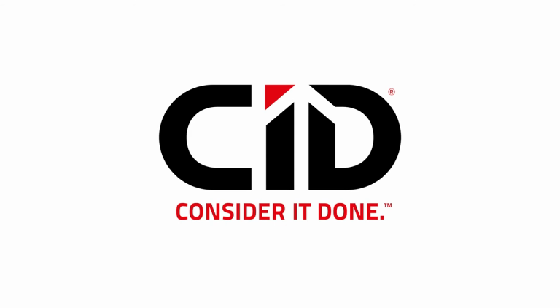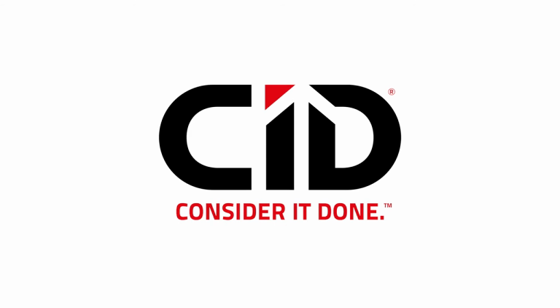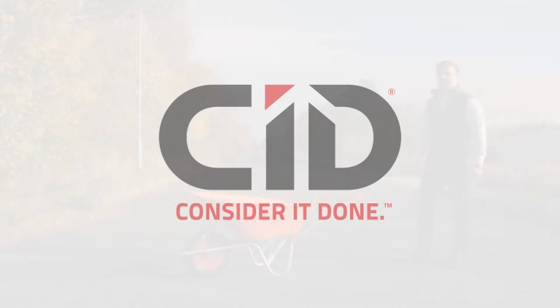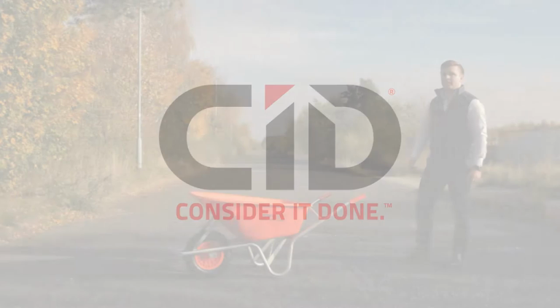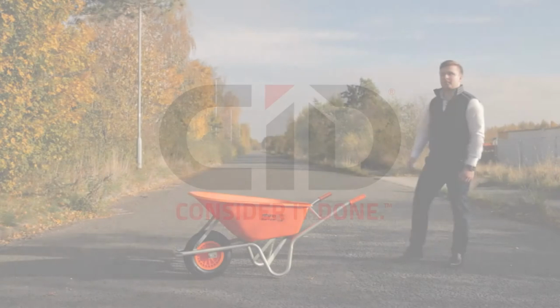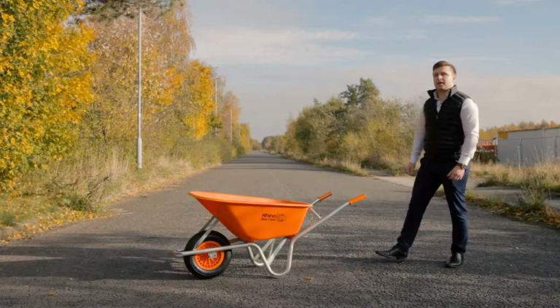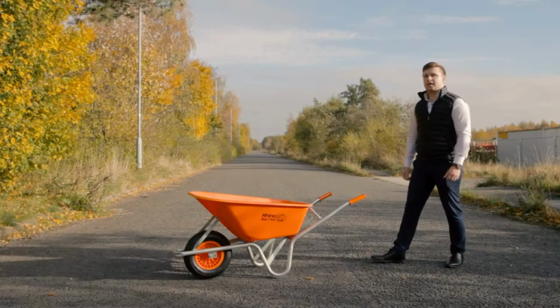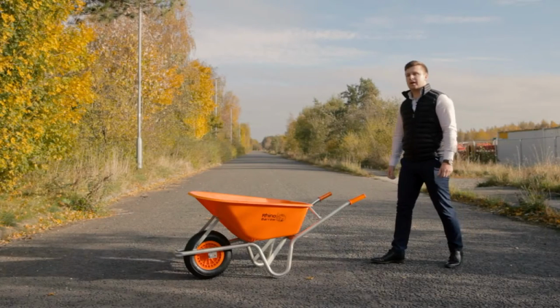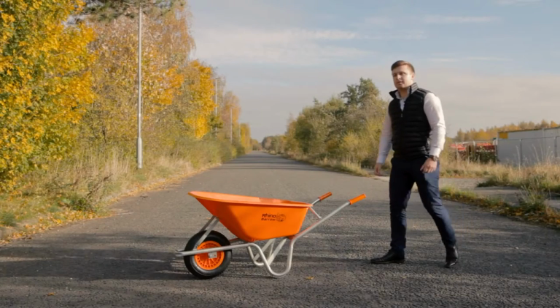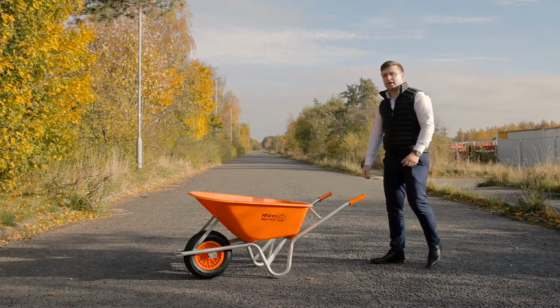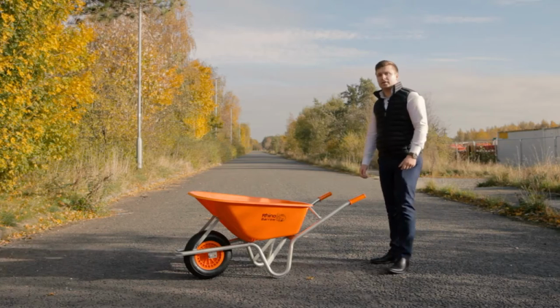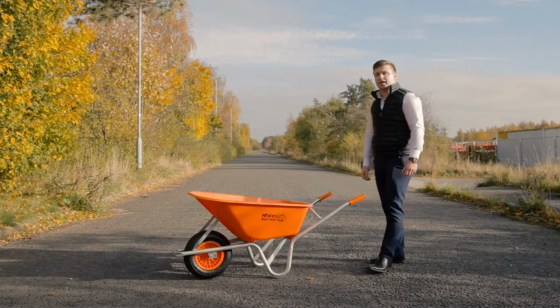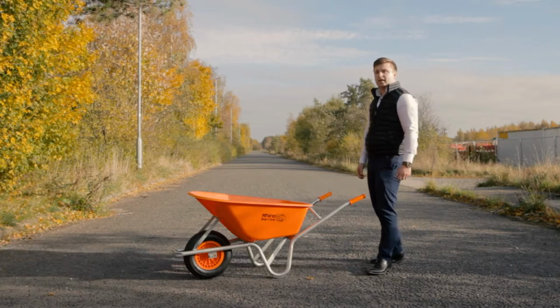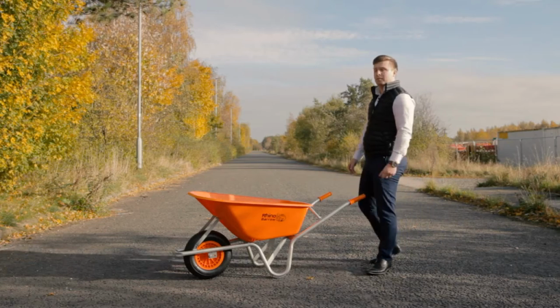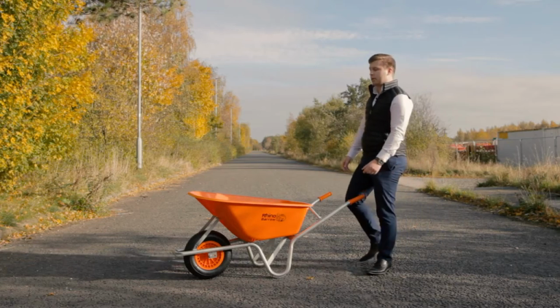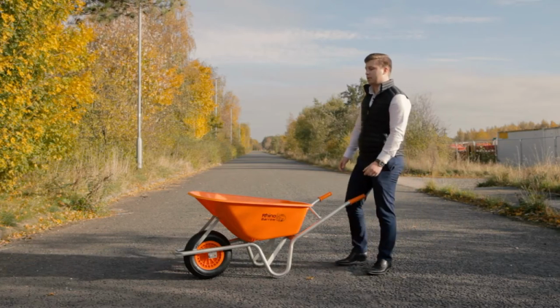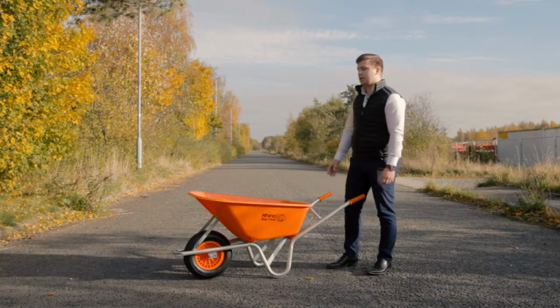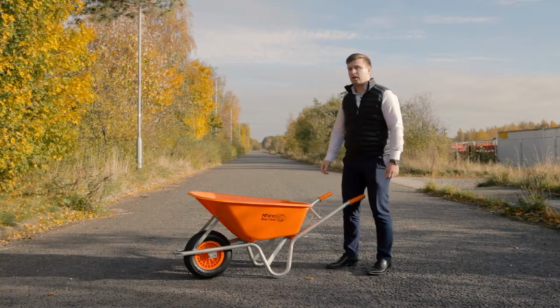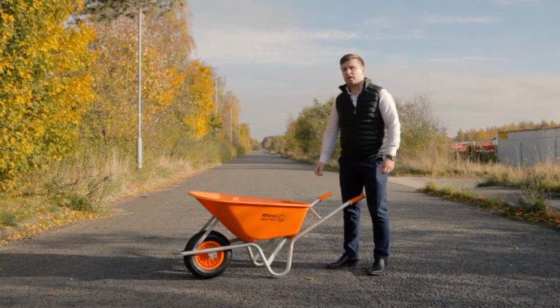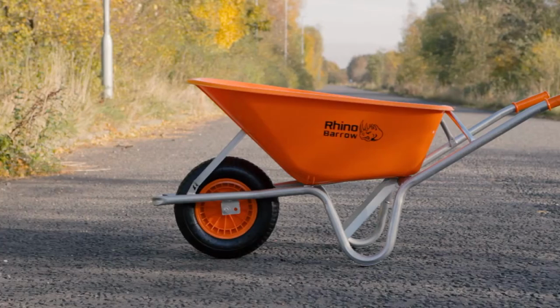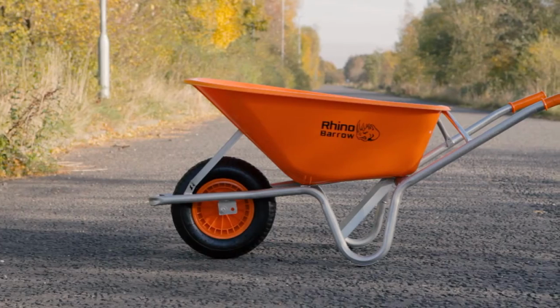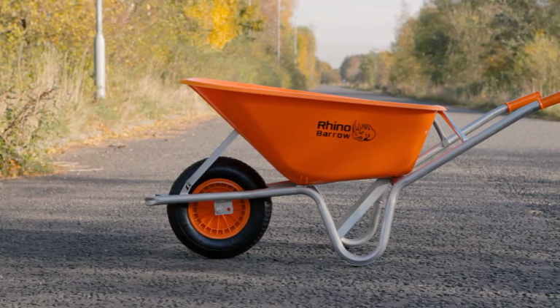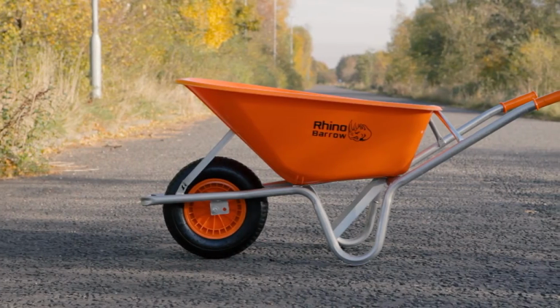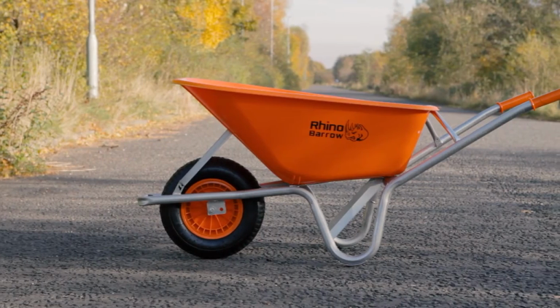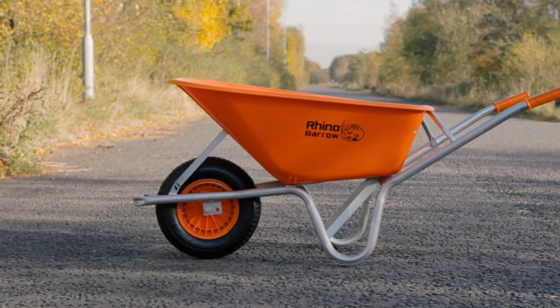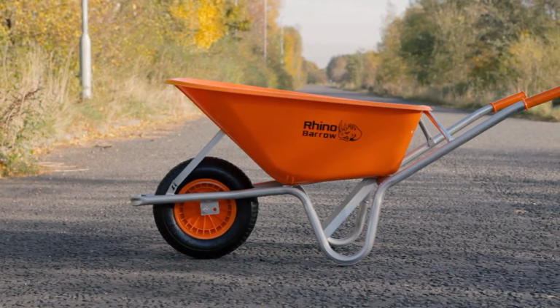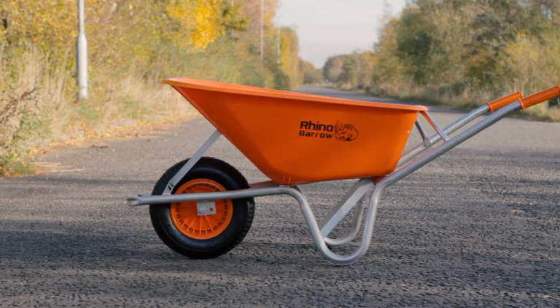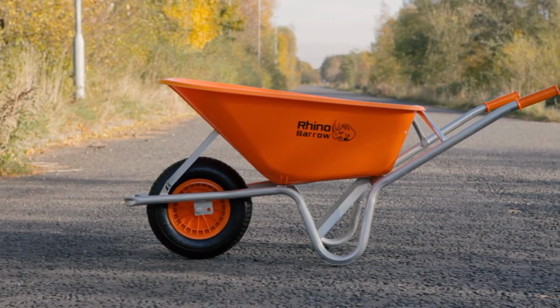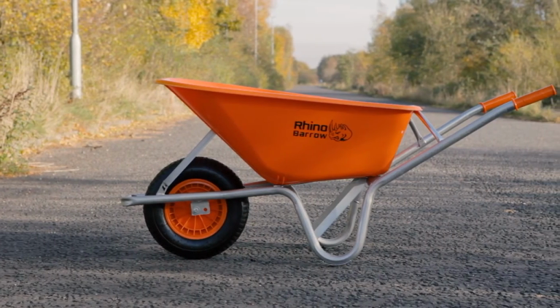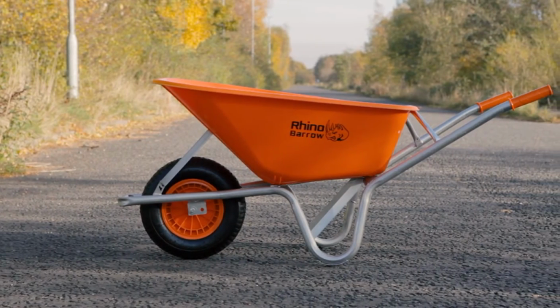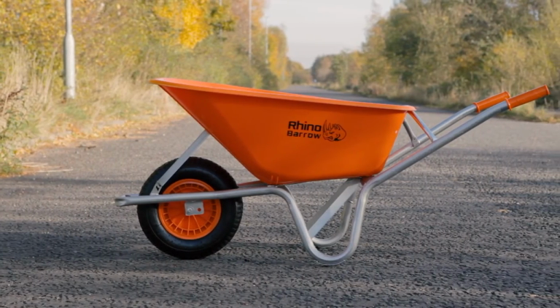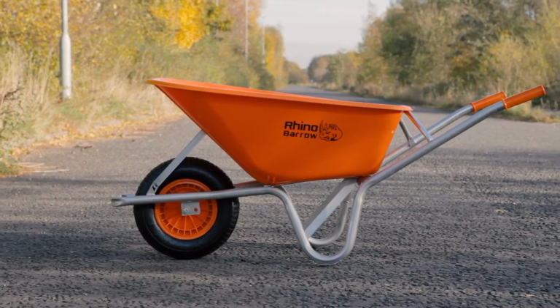Hello and welcome to CID. My name is Giles. Today I'll be running through the unique features and benefits of our Rhino Barrier.